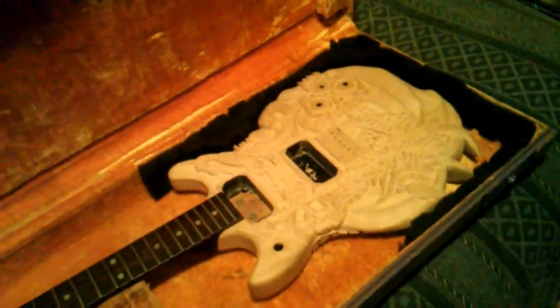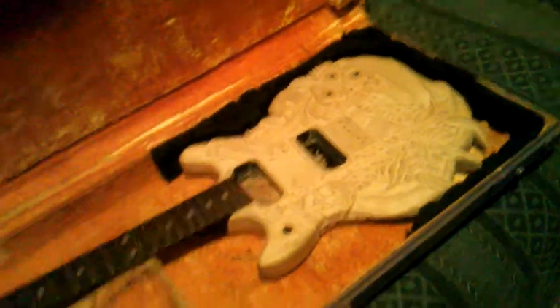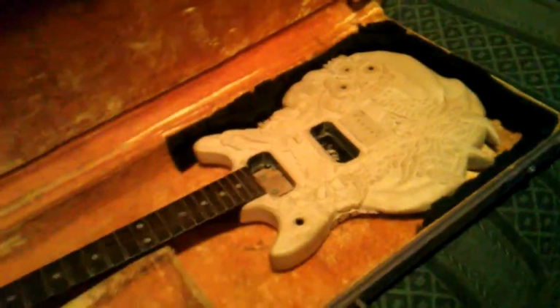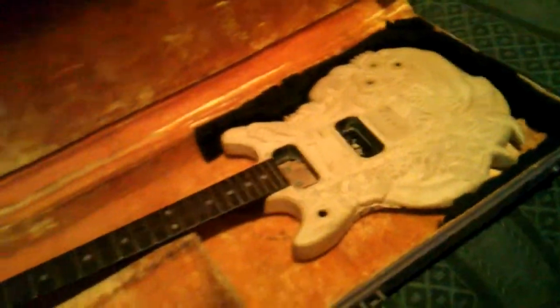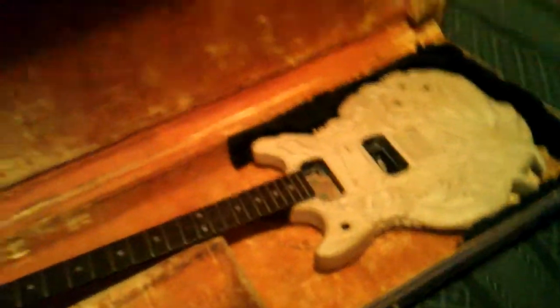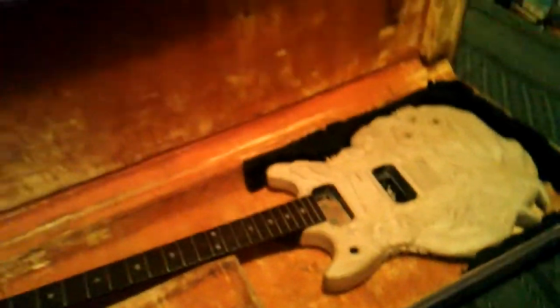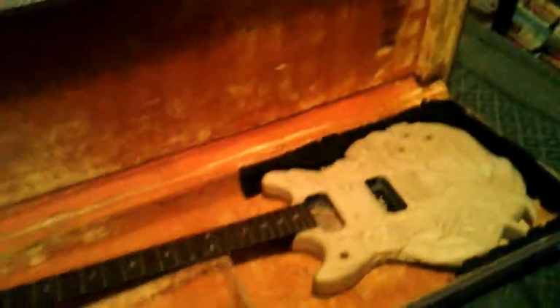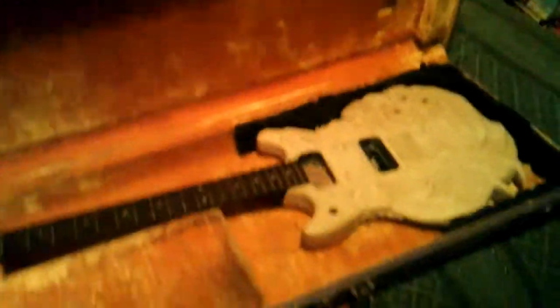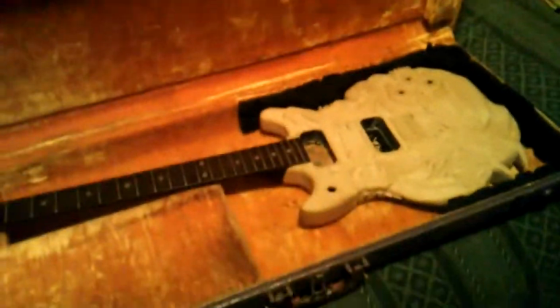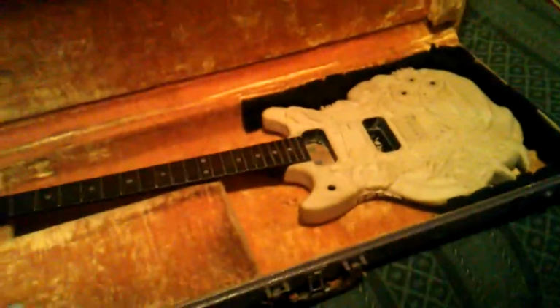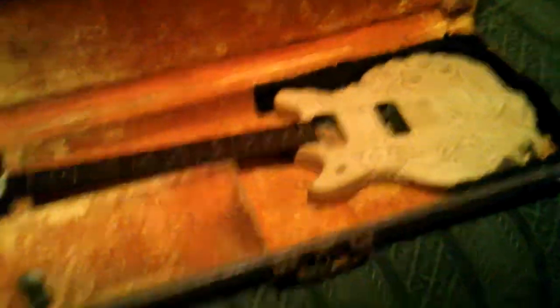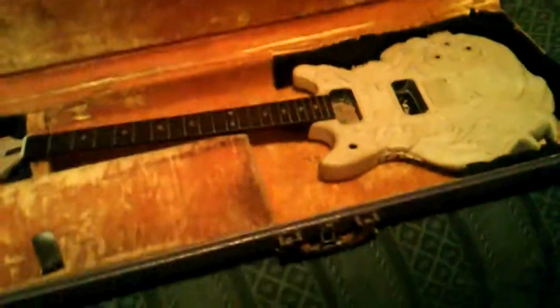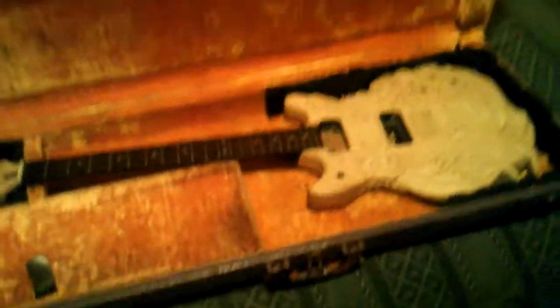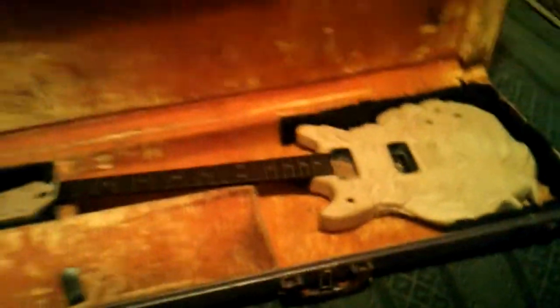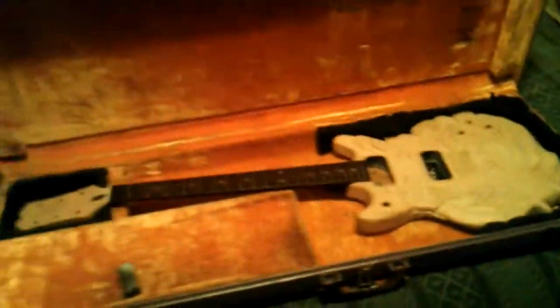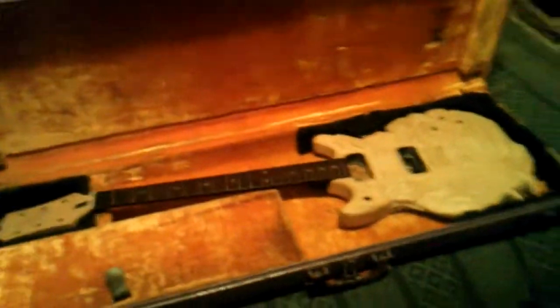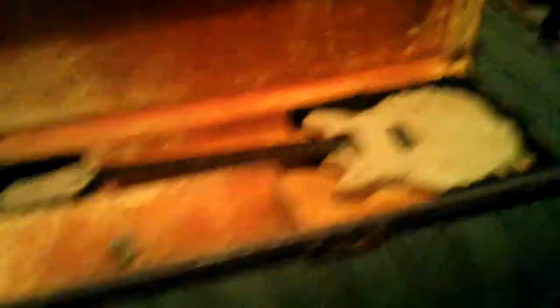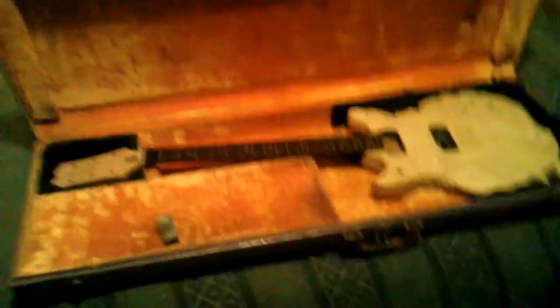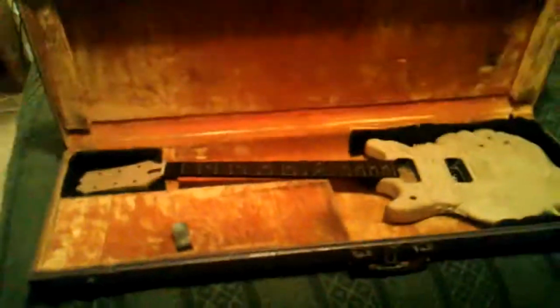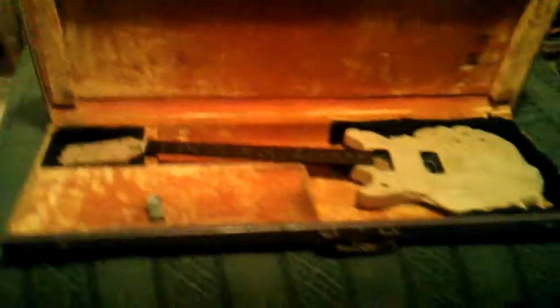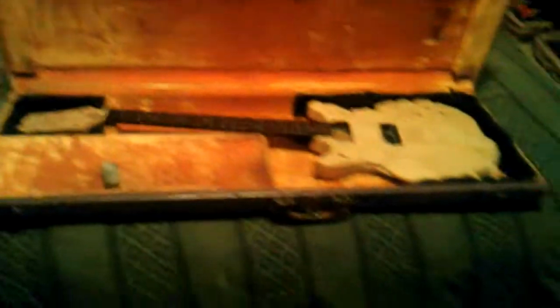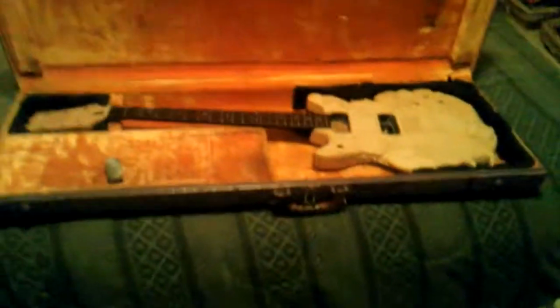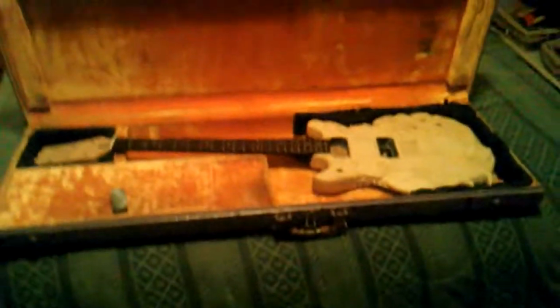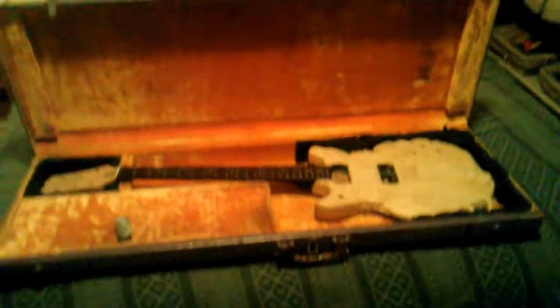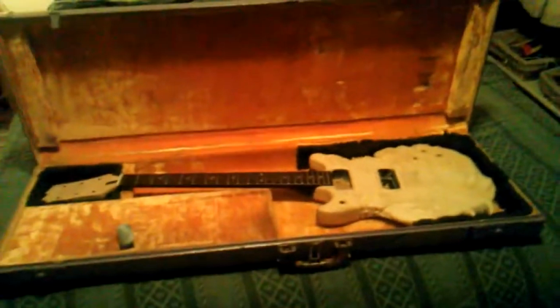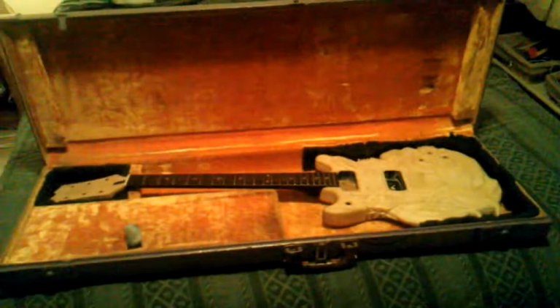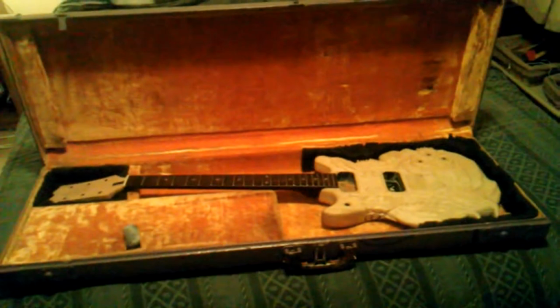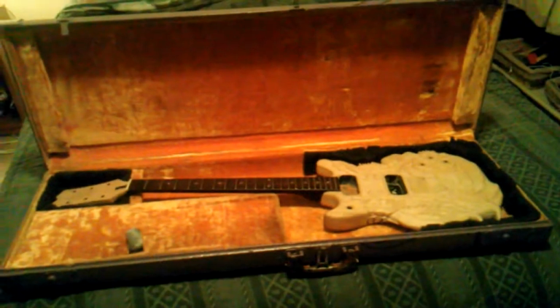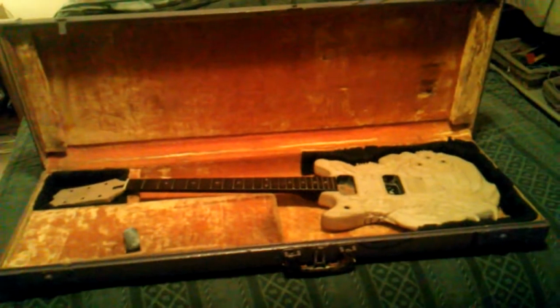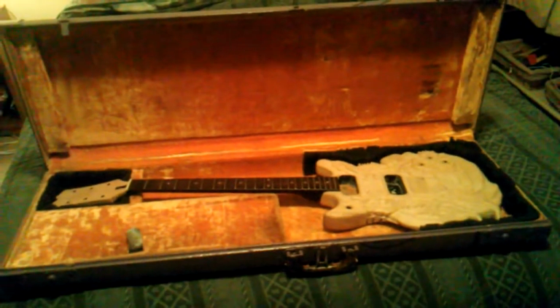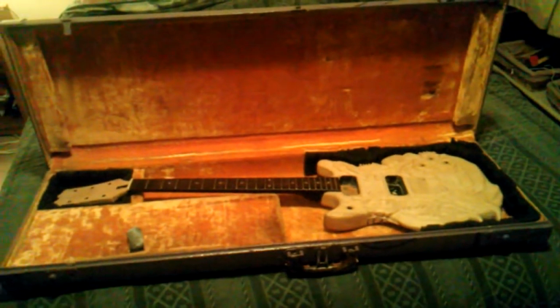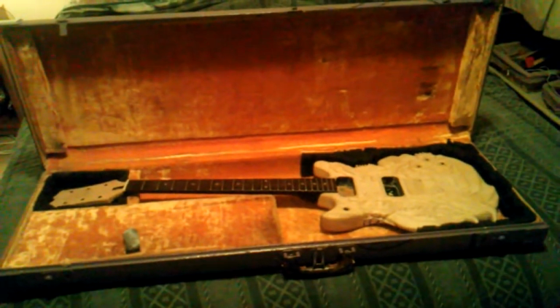All right, well, there's the Diablo. Take it easy.